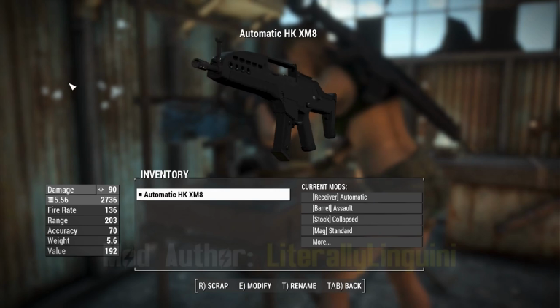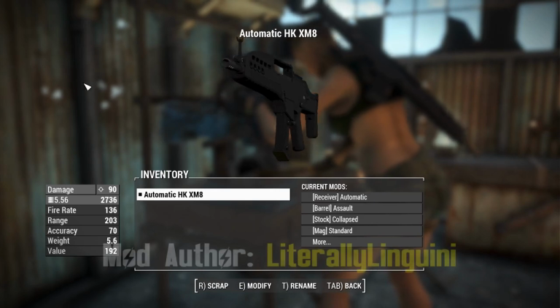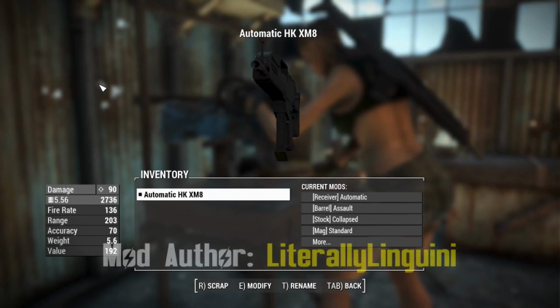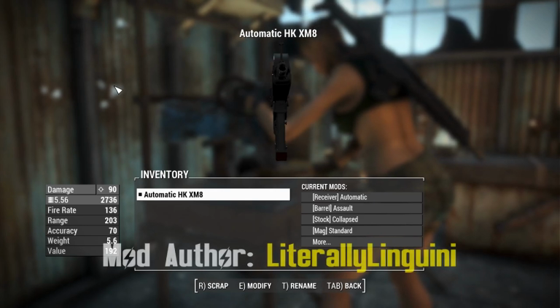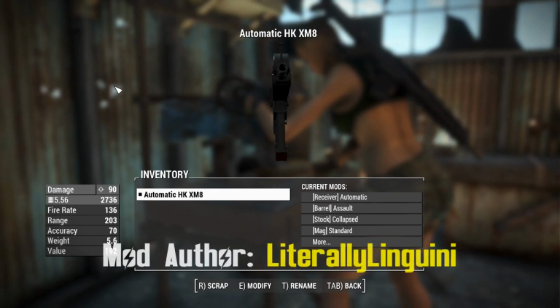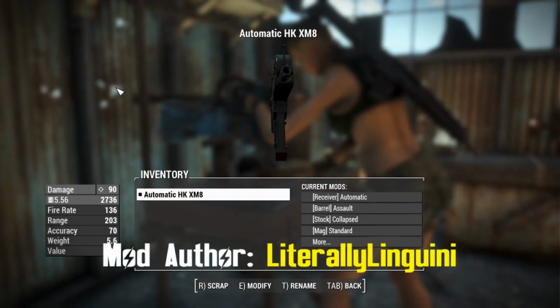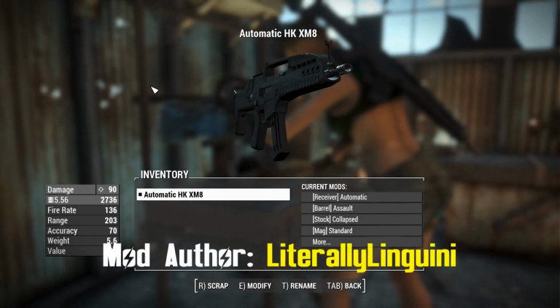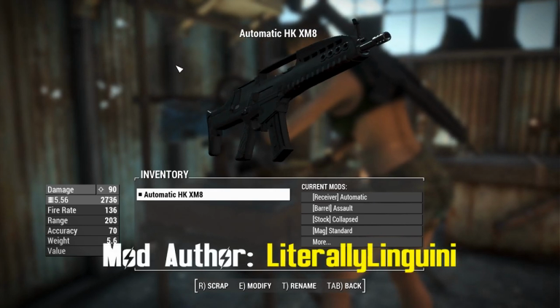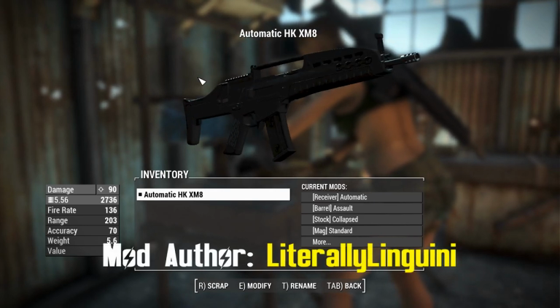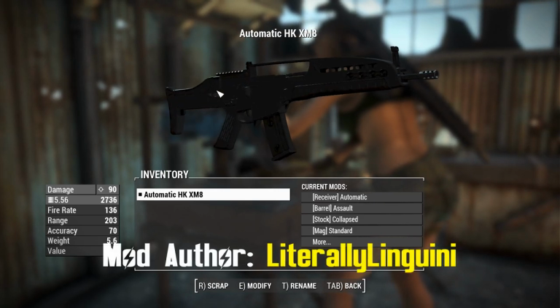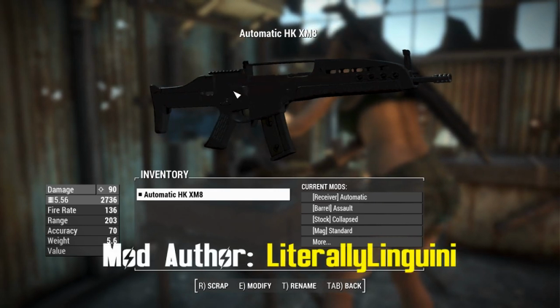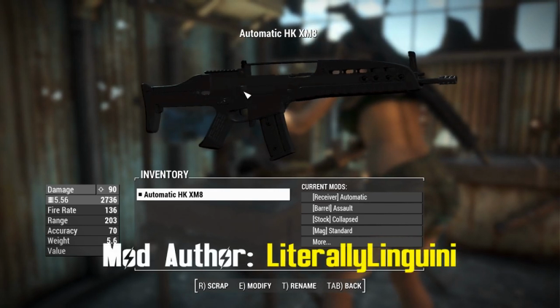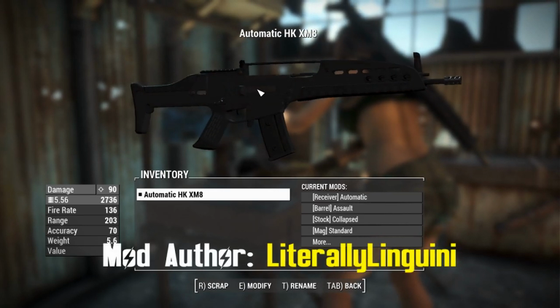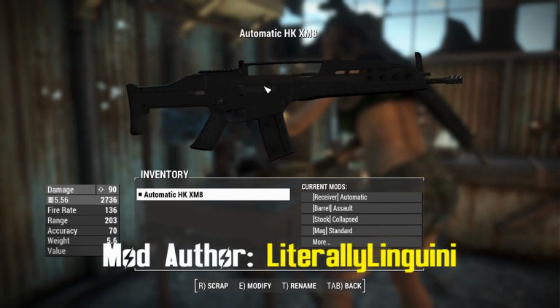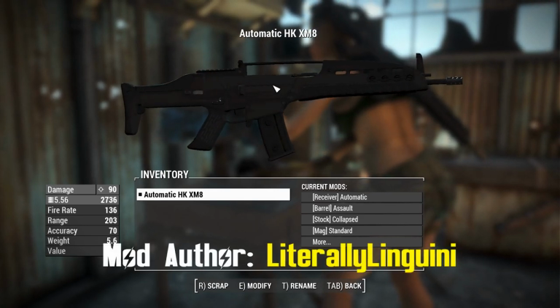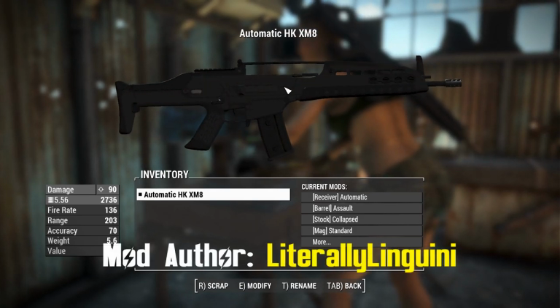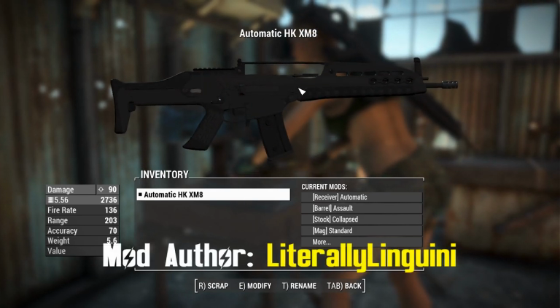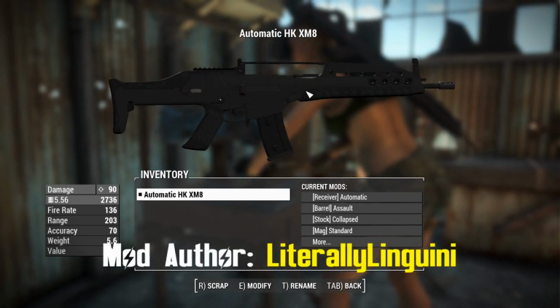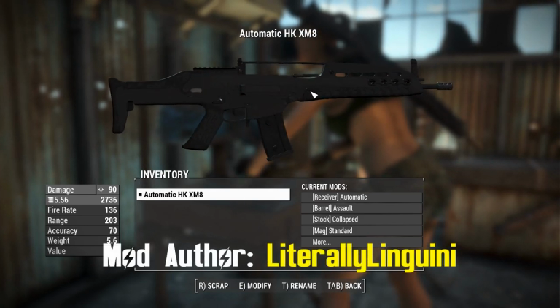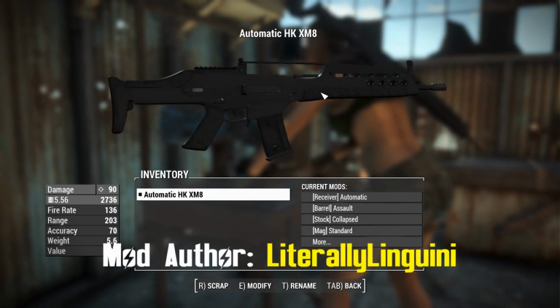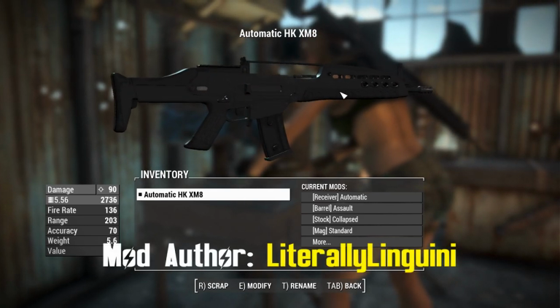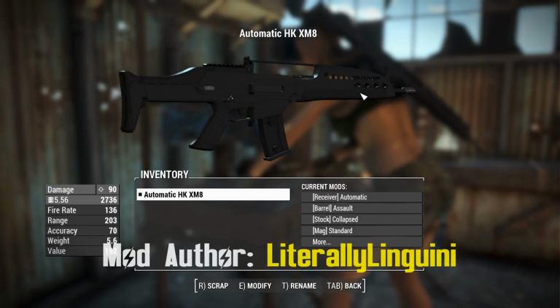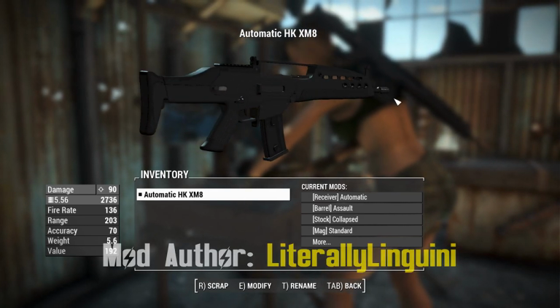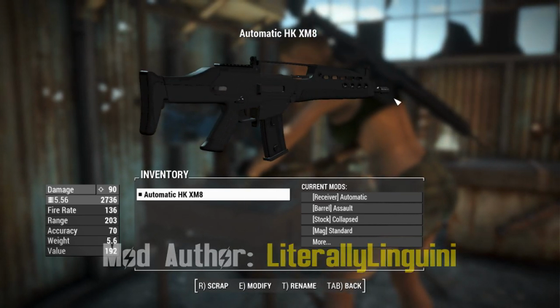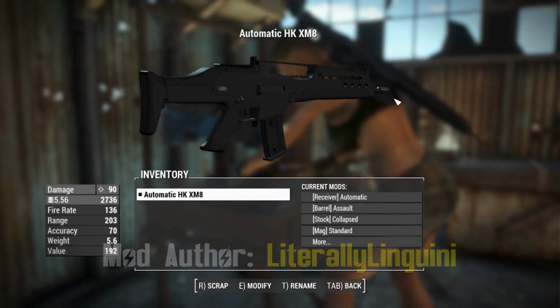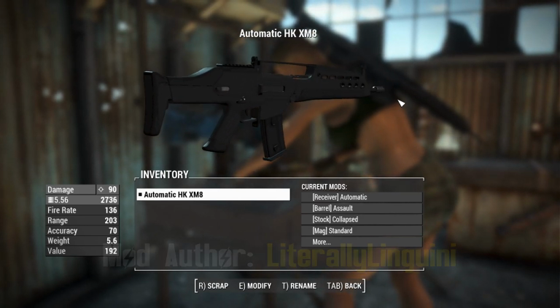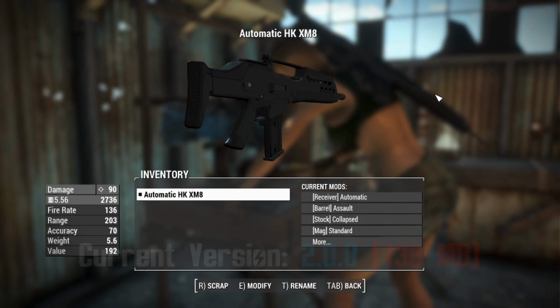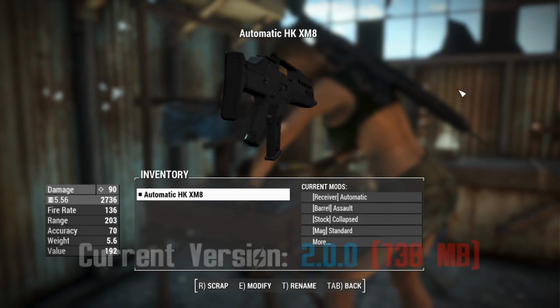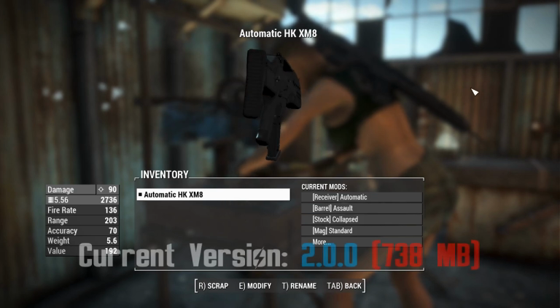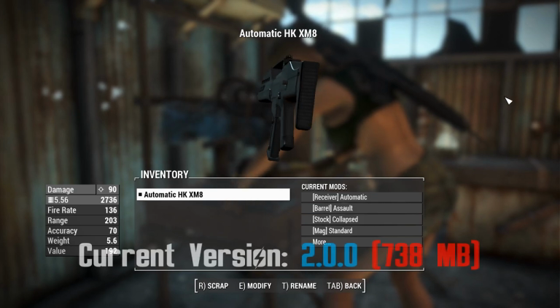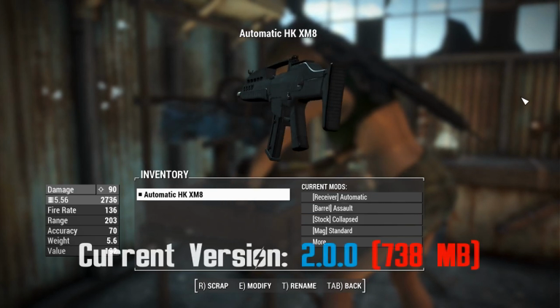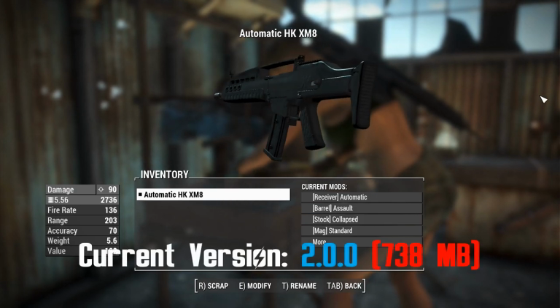G'day, this is Captain Ubin. This is the HKXM8, and you can tell it's a futuristic weapon because it's got an X in its name.